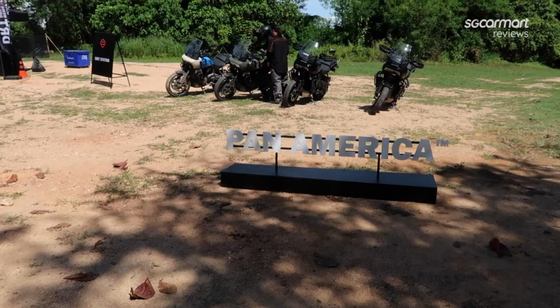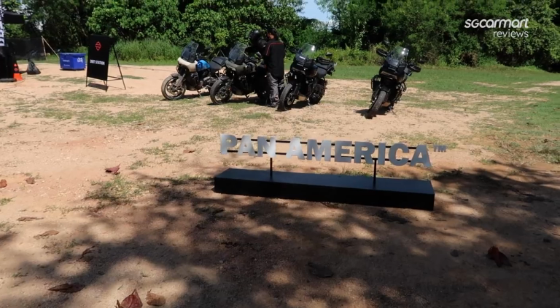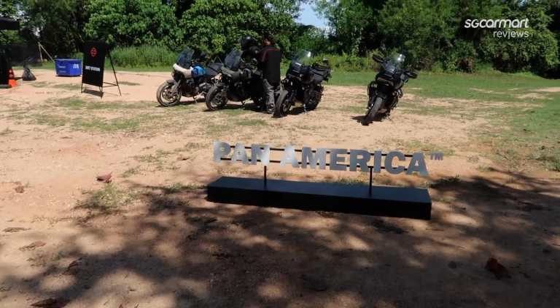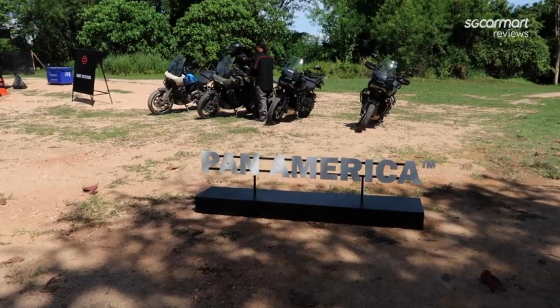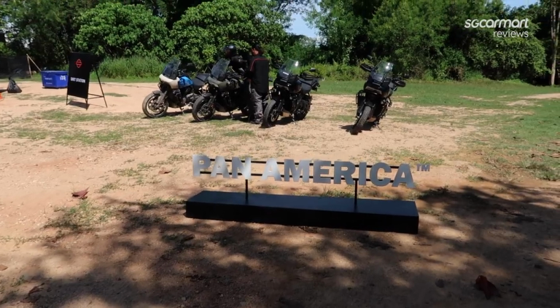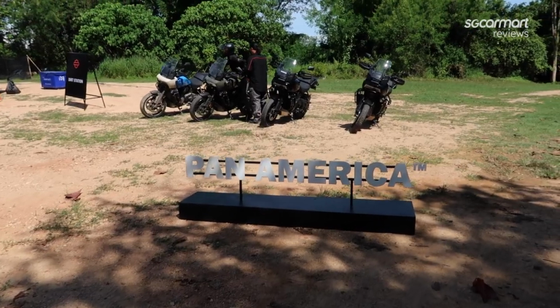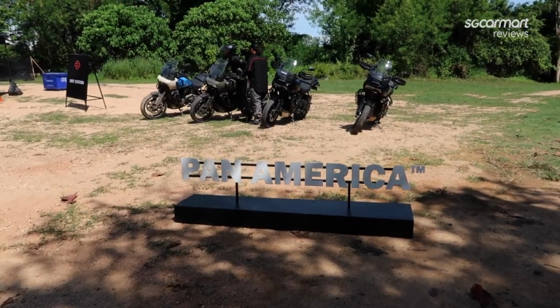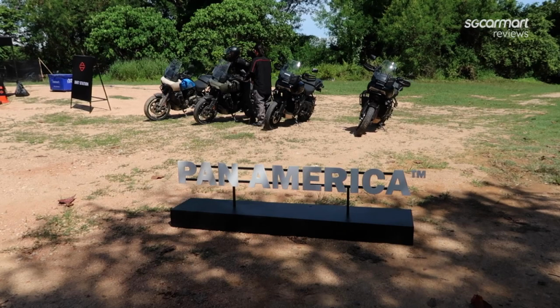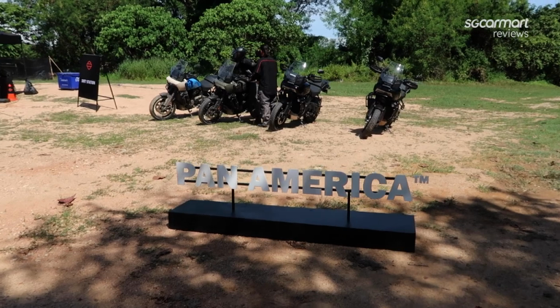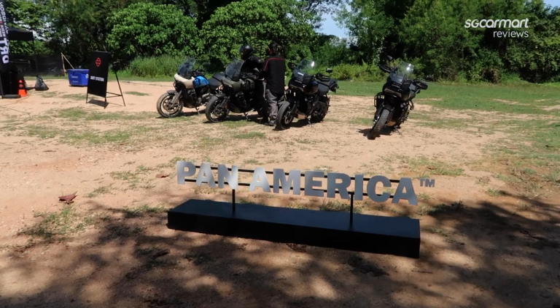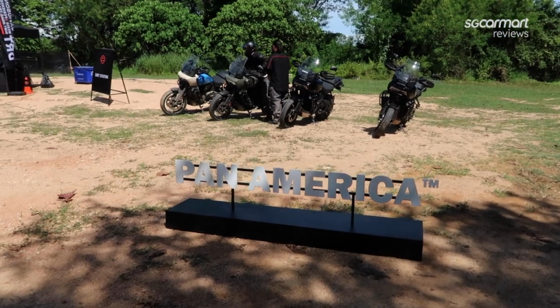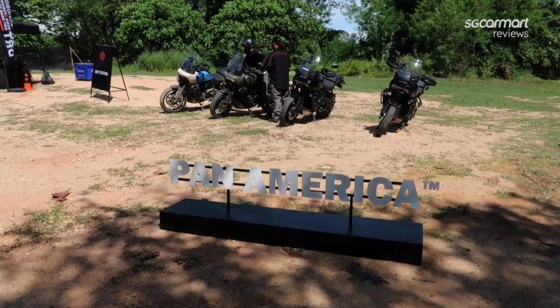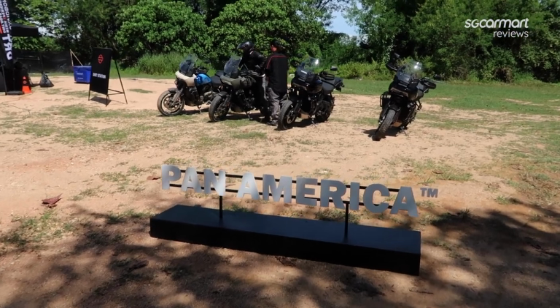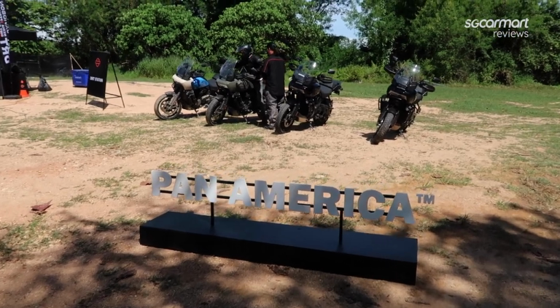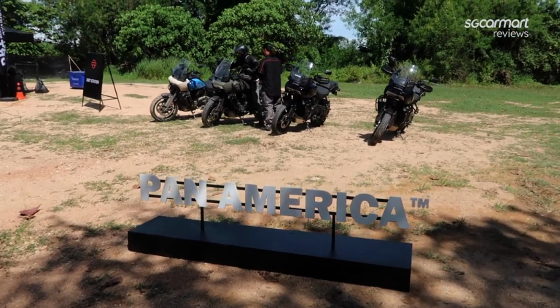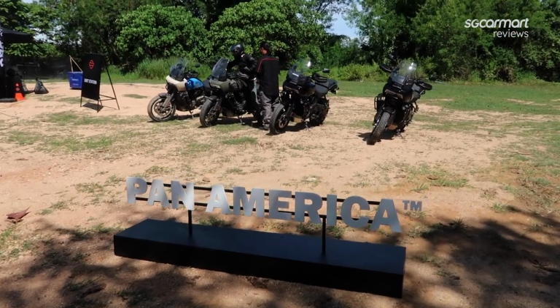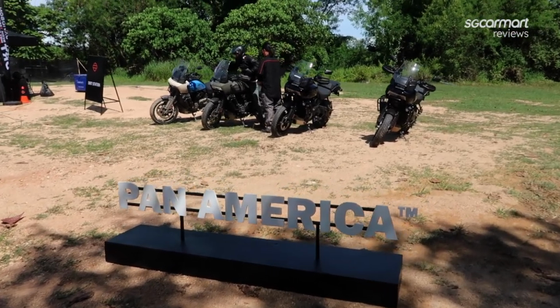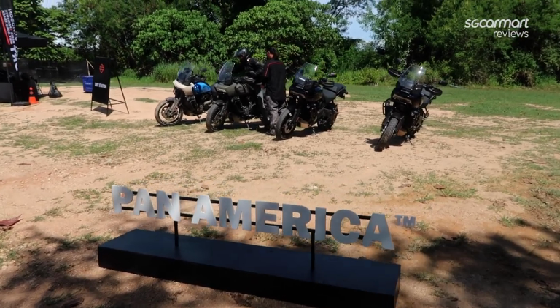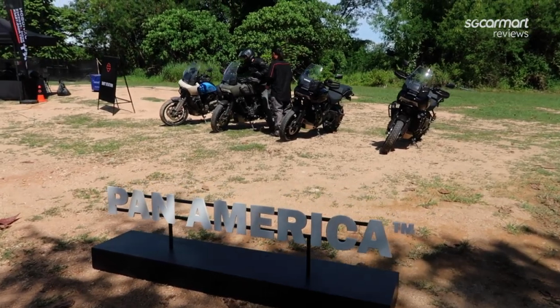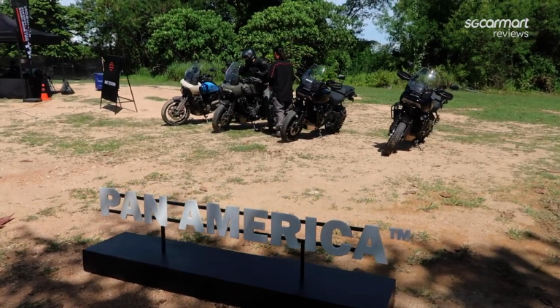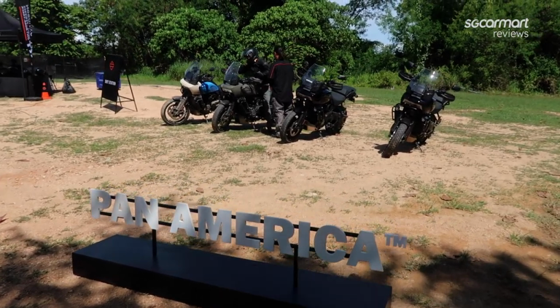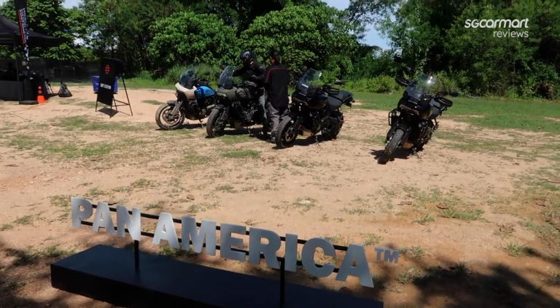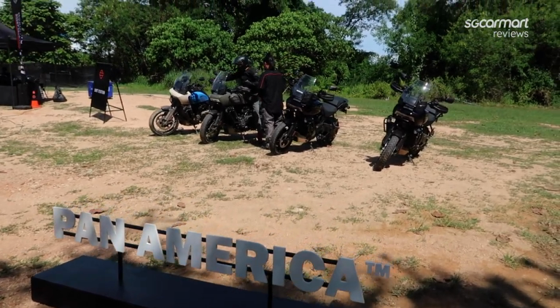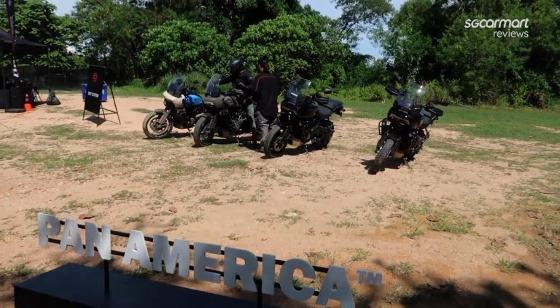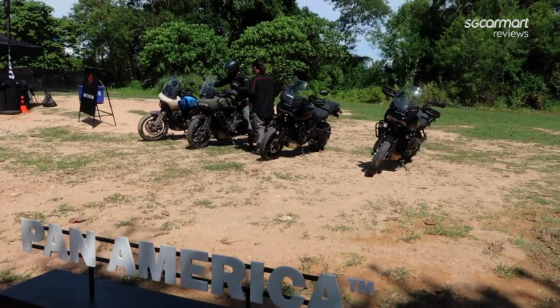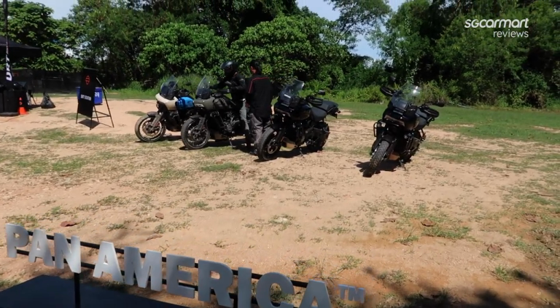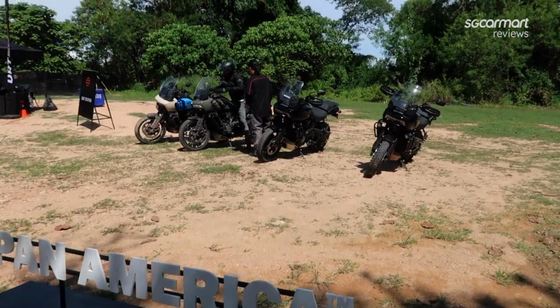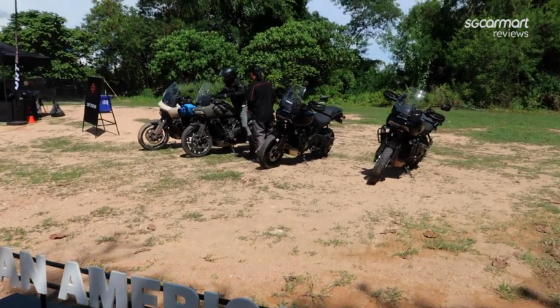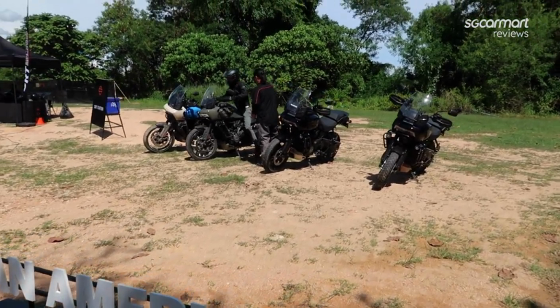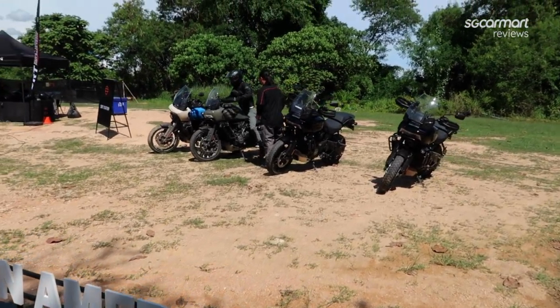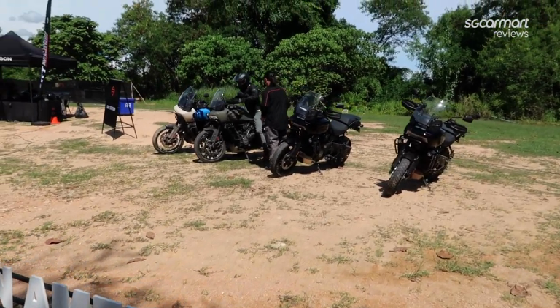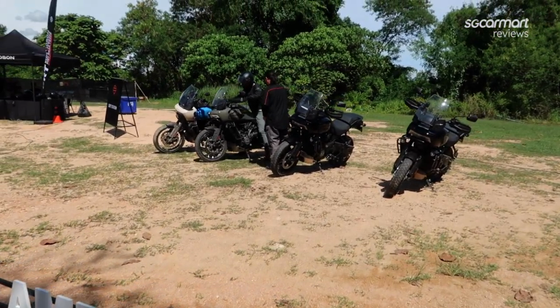For the dirt section I'll be riding the Pan America — Harley's first ever adventure offering.